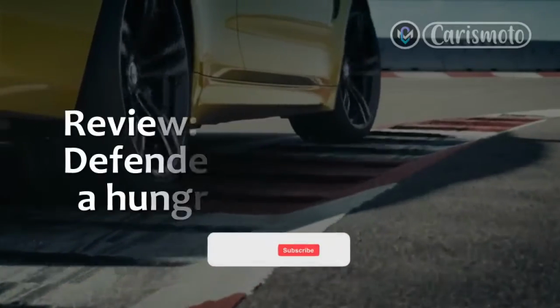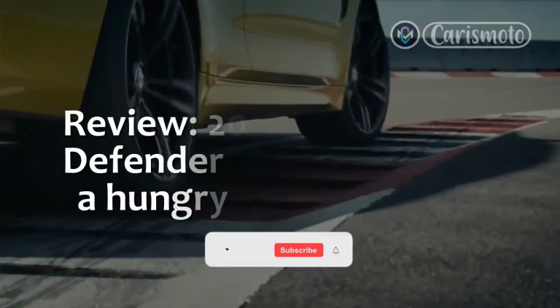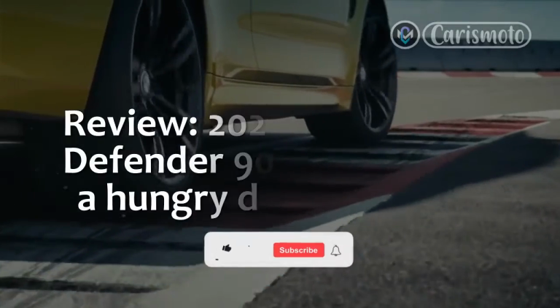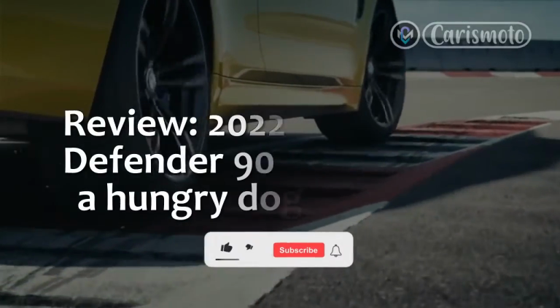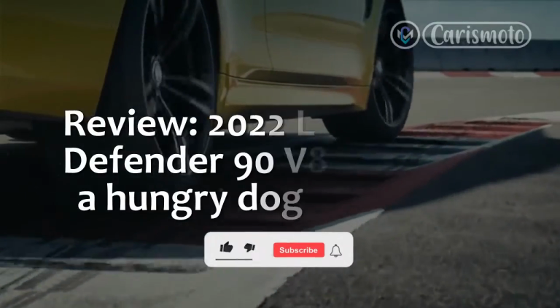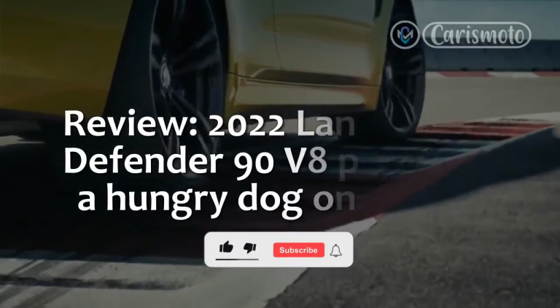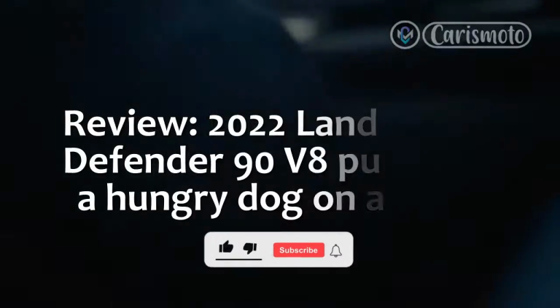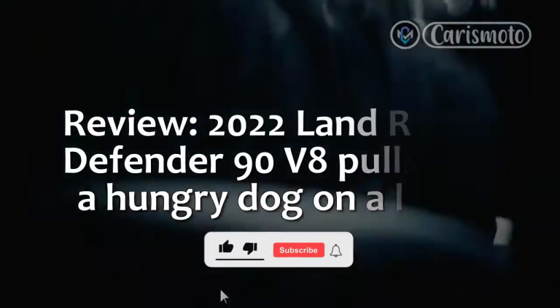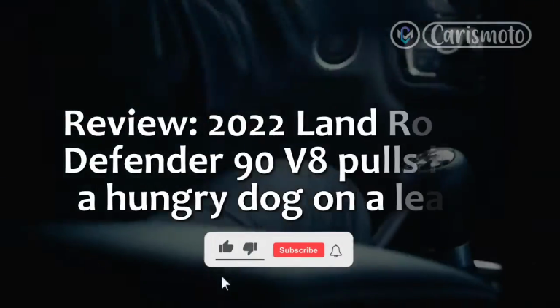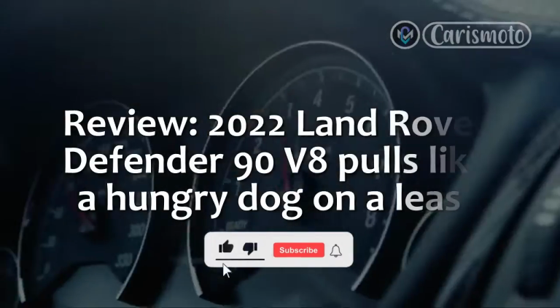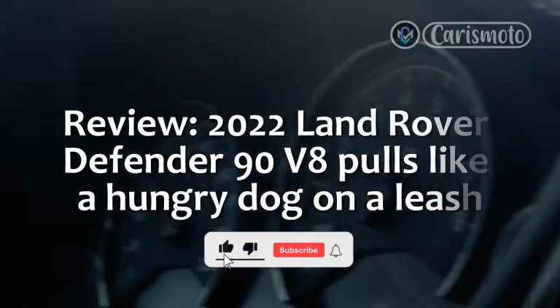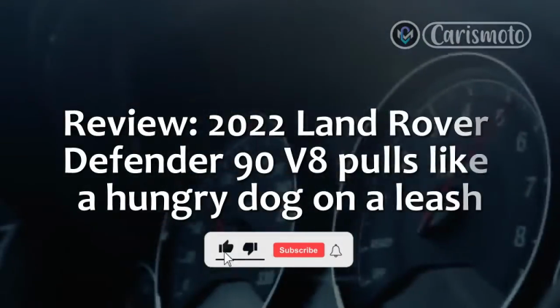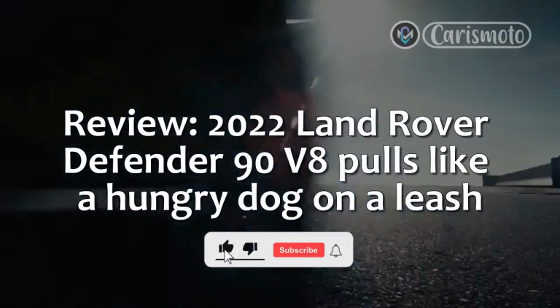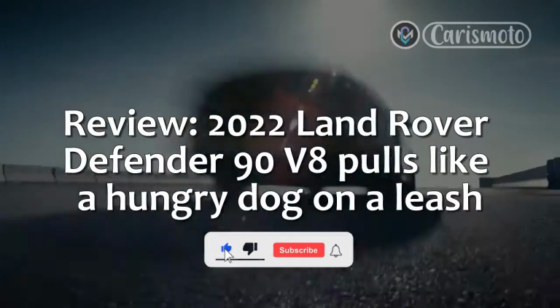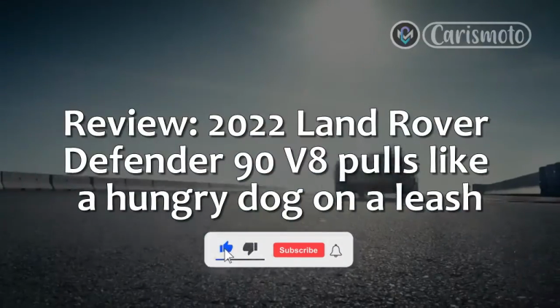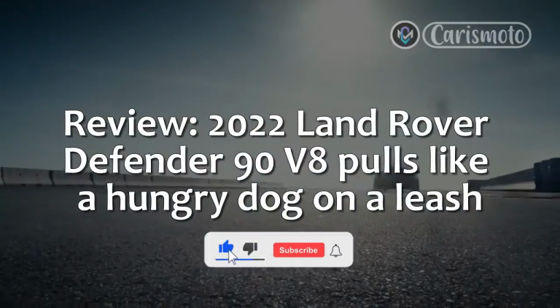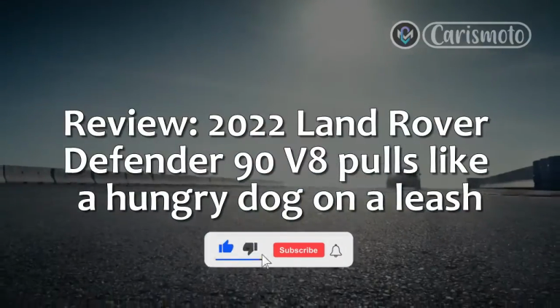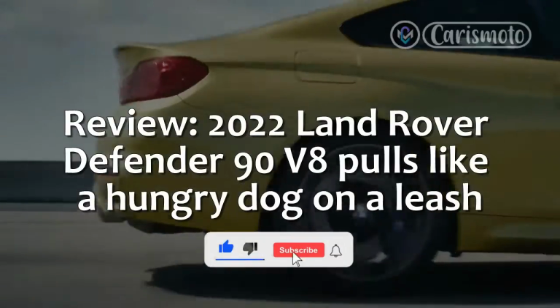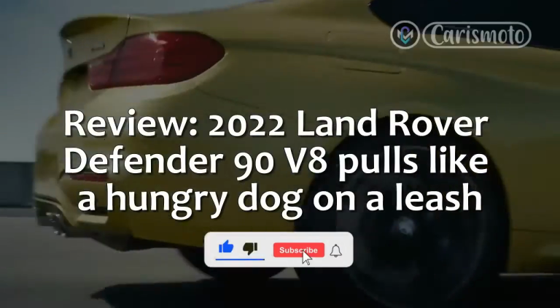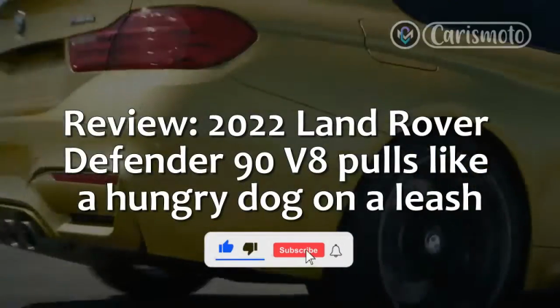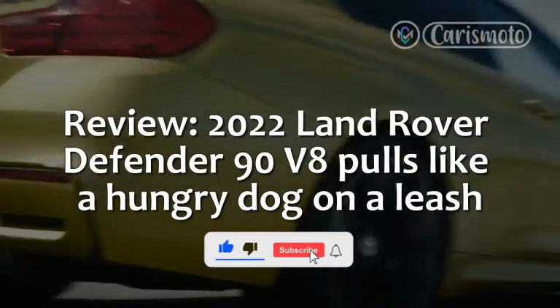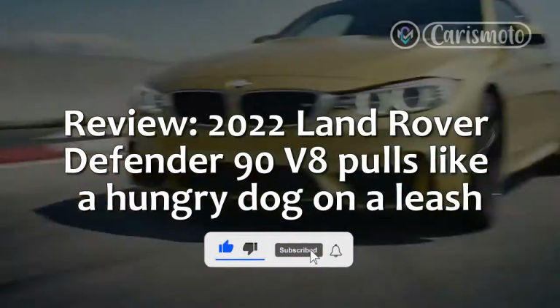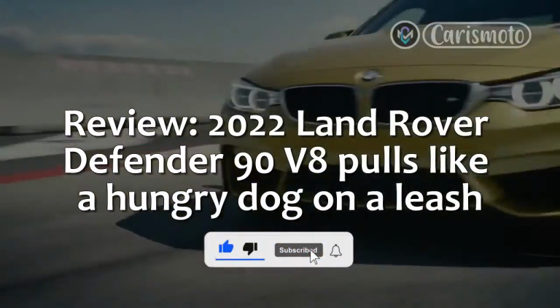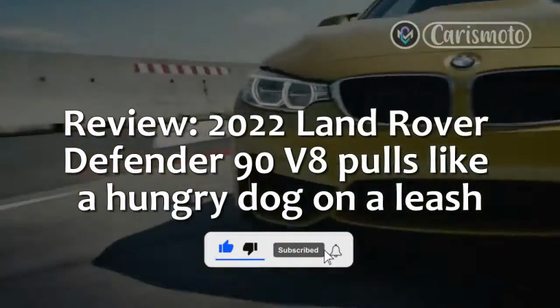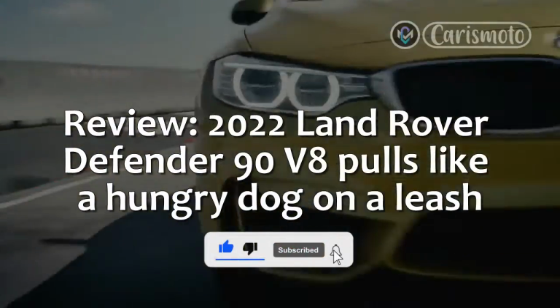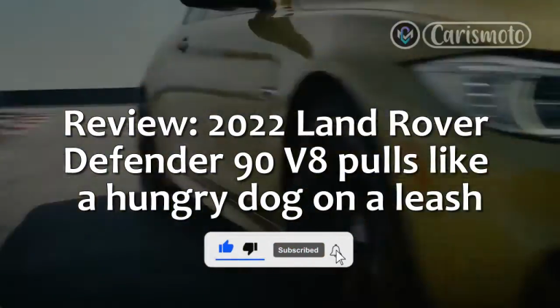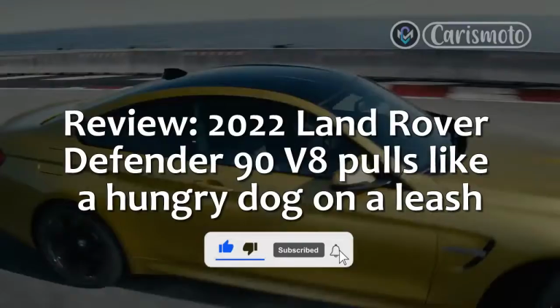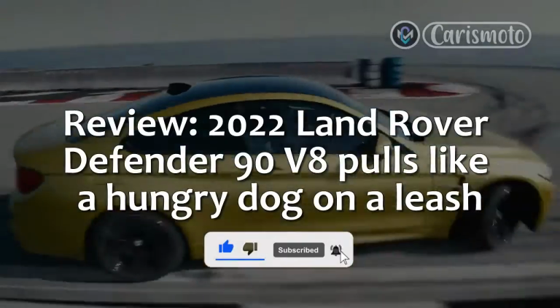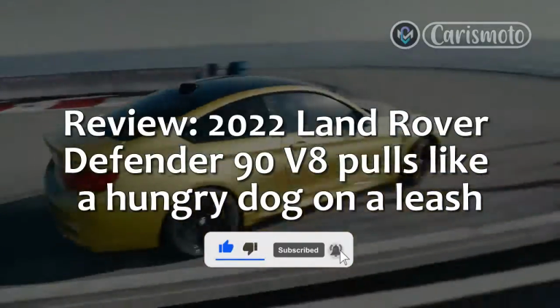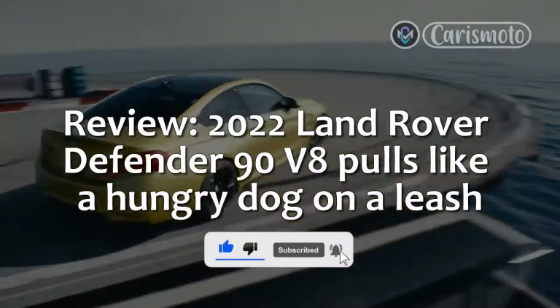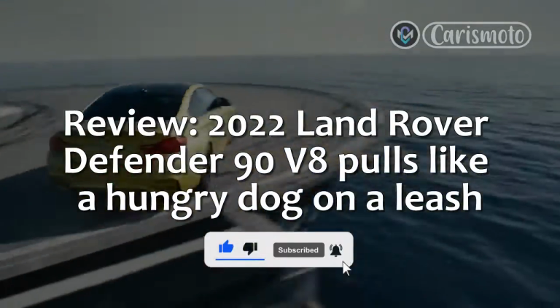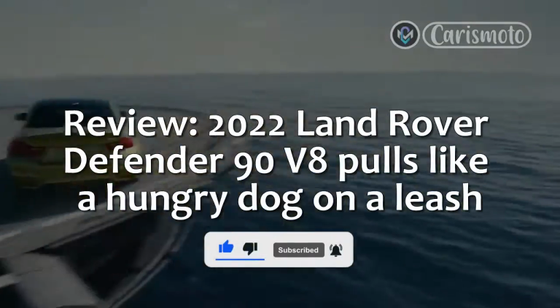Review: 2022 Land Rover Defender 90 V8 — pulls like a hungry dog on a leash.